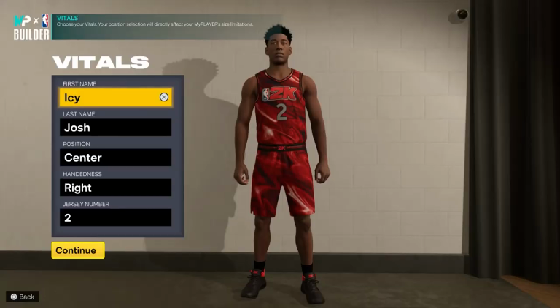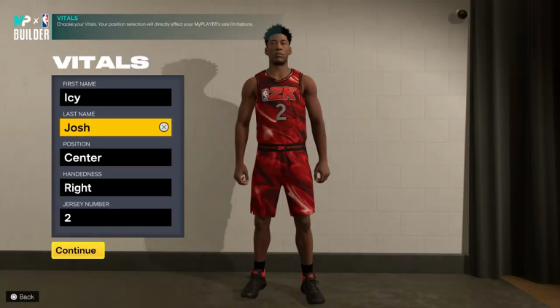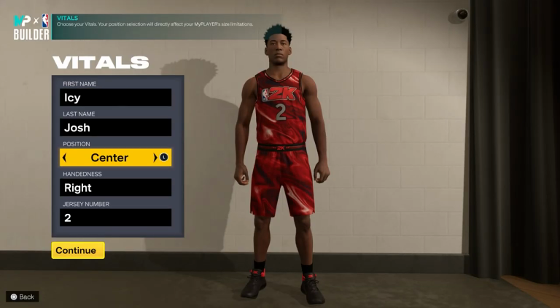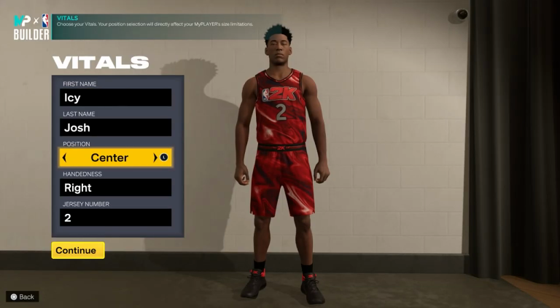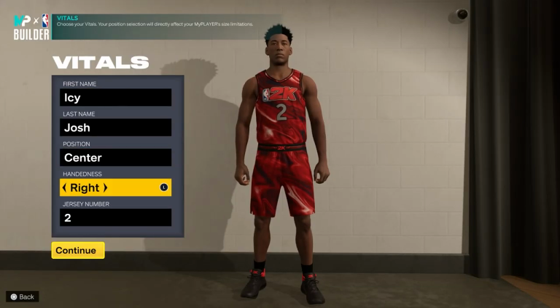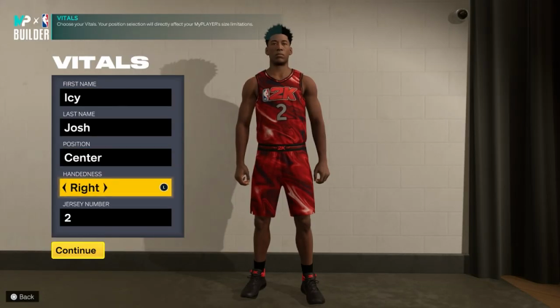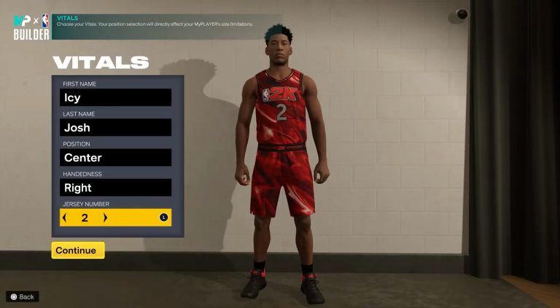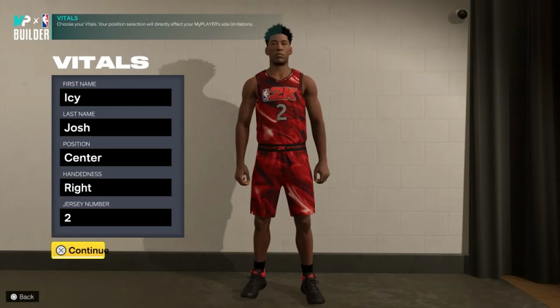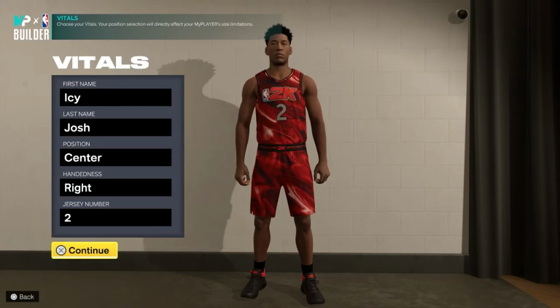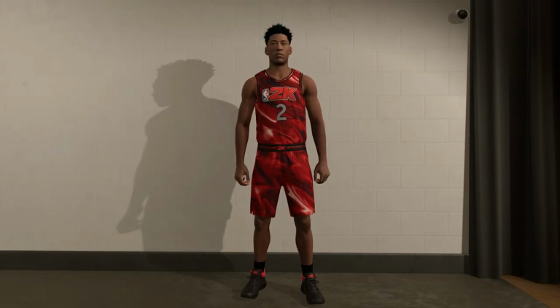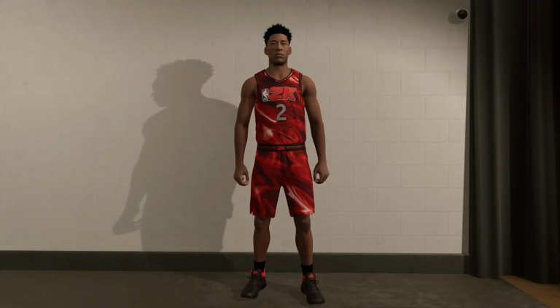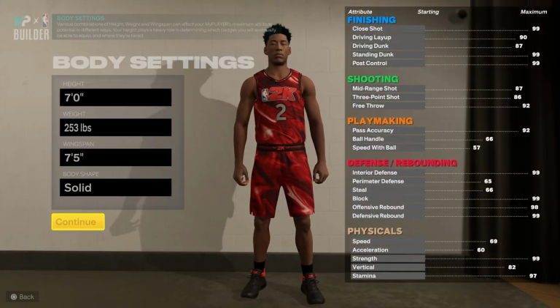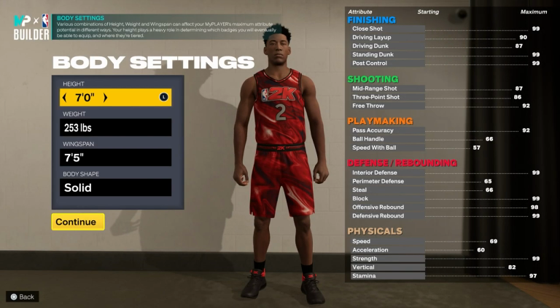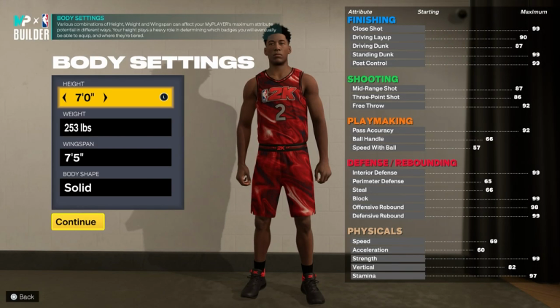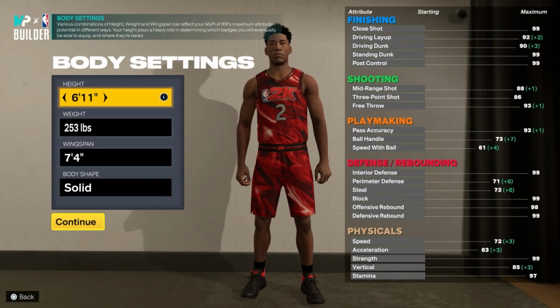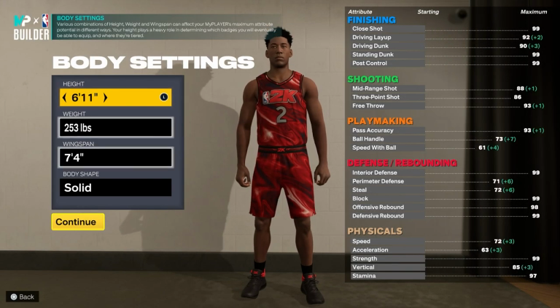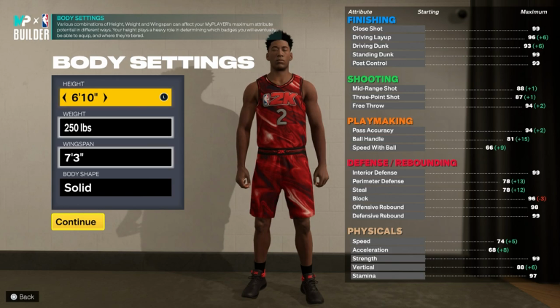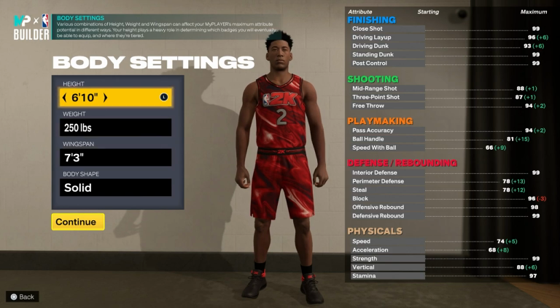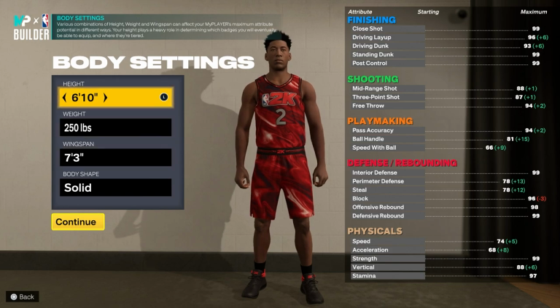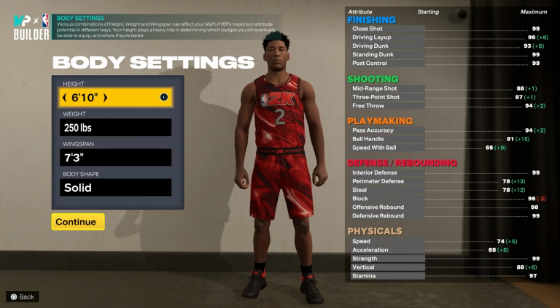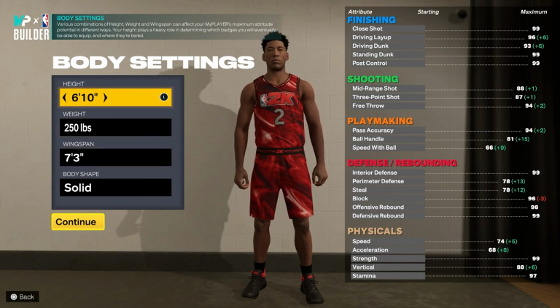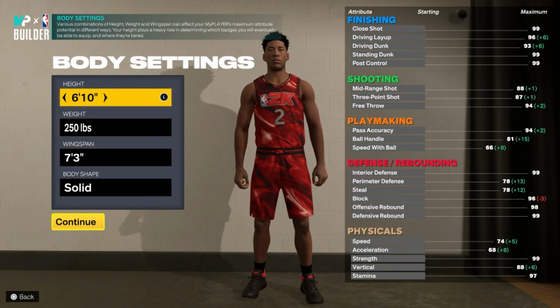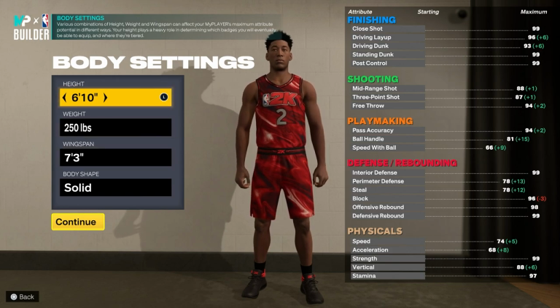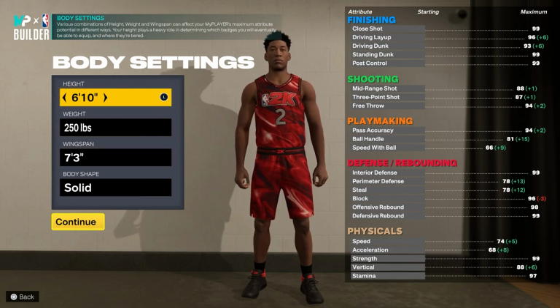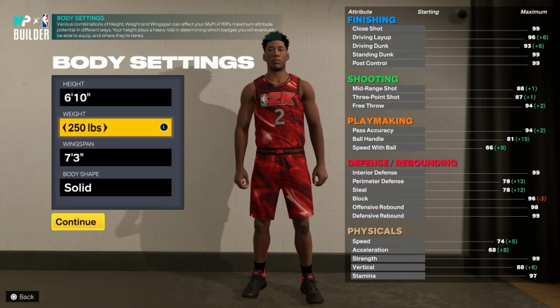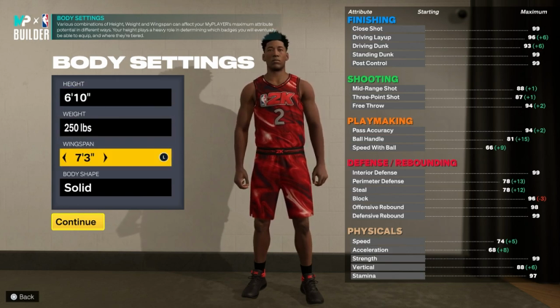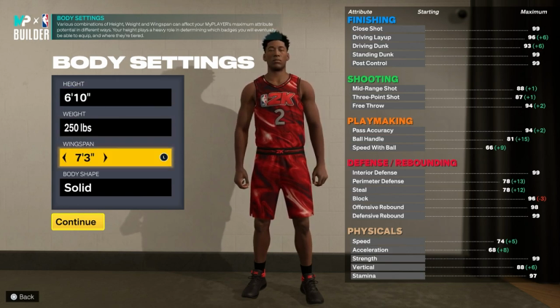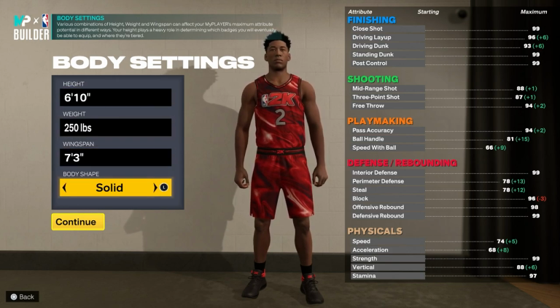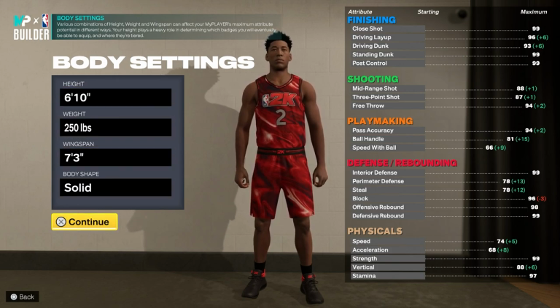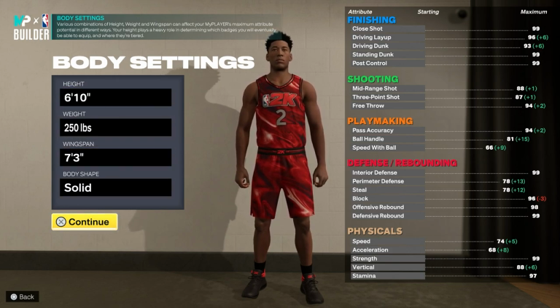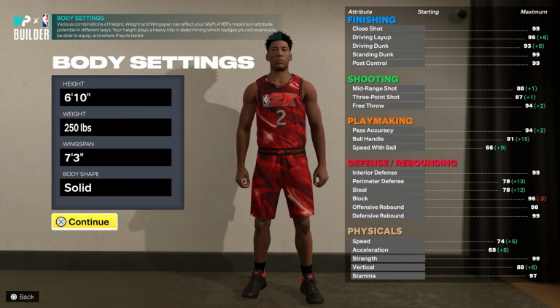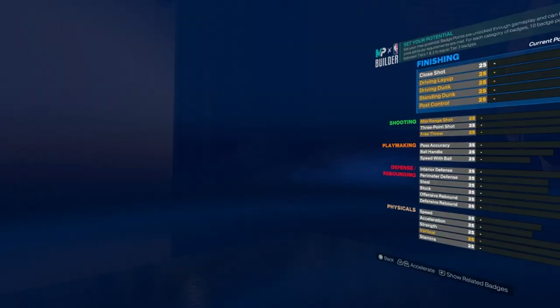For the build you want to make sure you choose center, right-handed, and number two. For the height you want to drop it down to 6 foot 10, and then for the weight and wingspan you just want to leave it as it is.